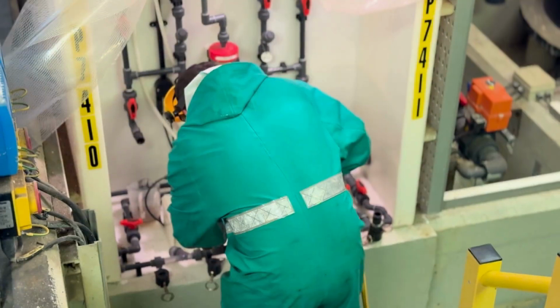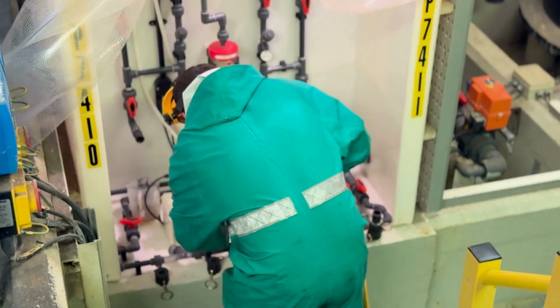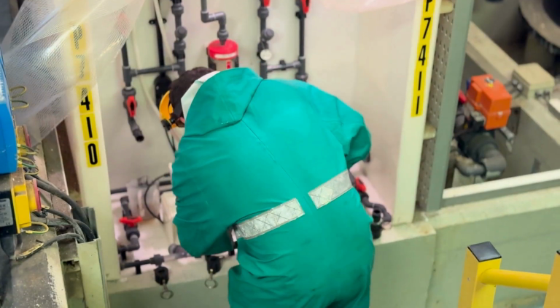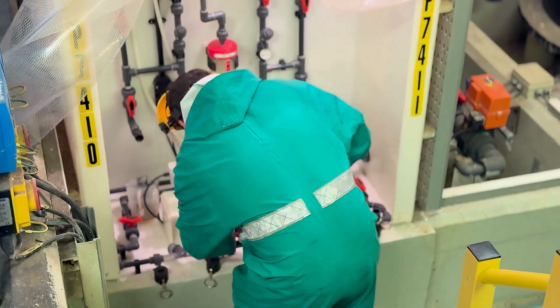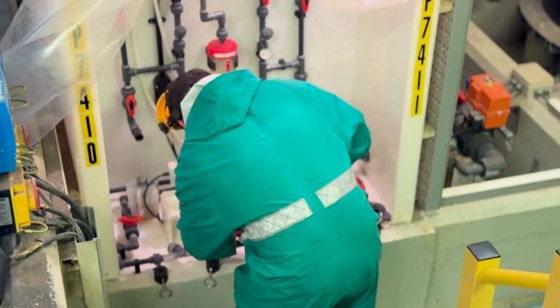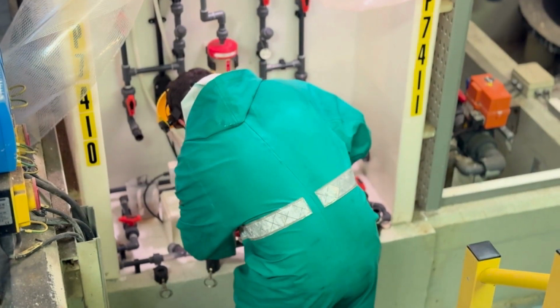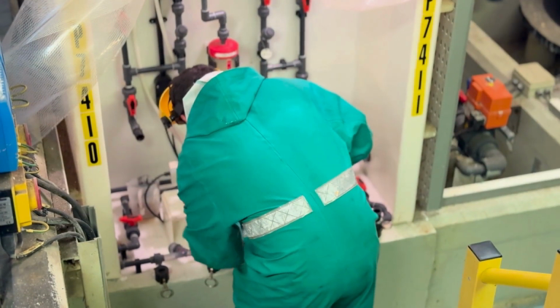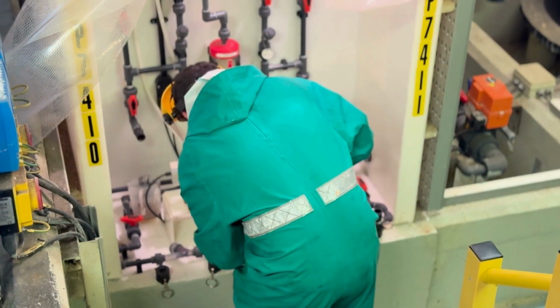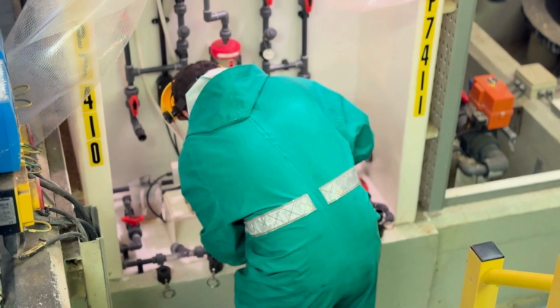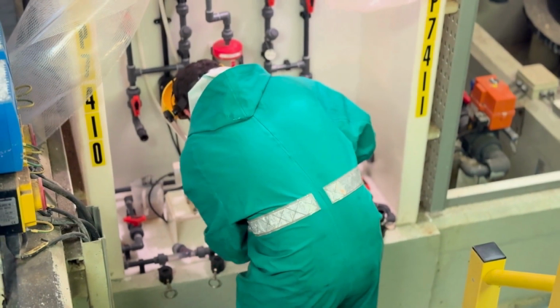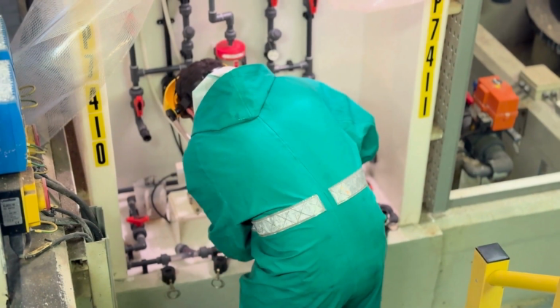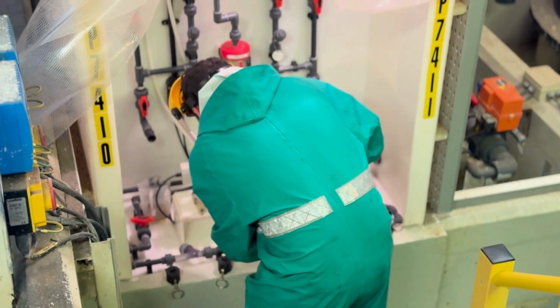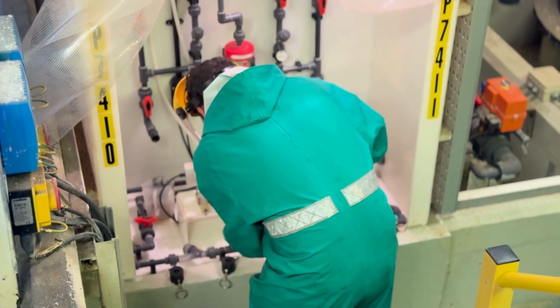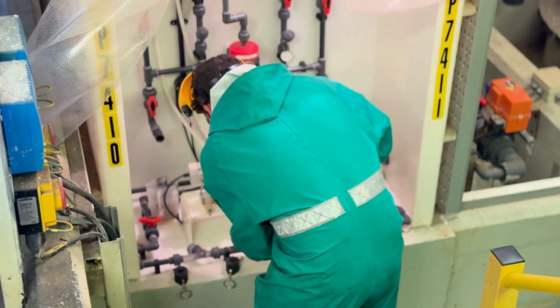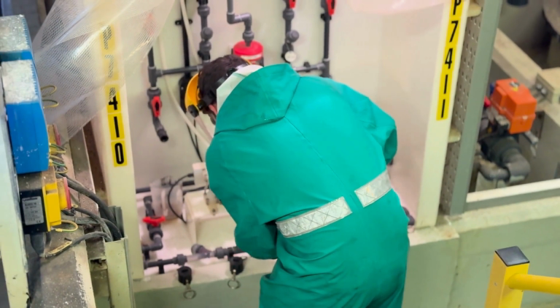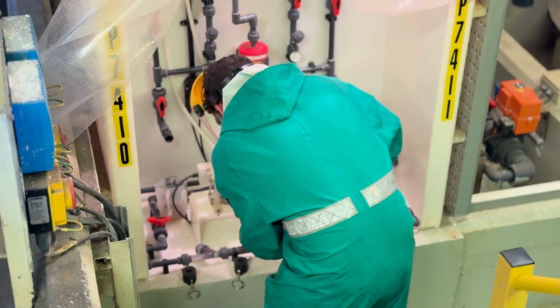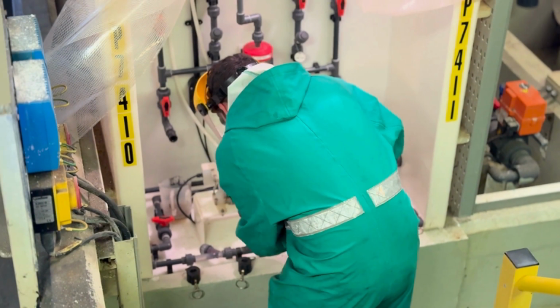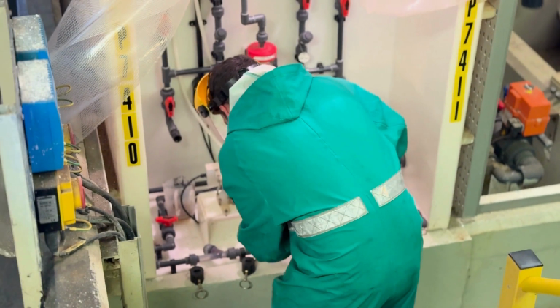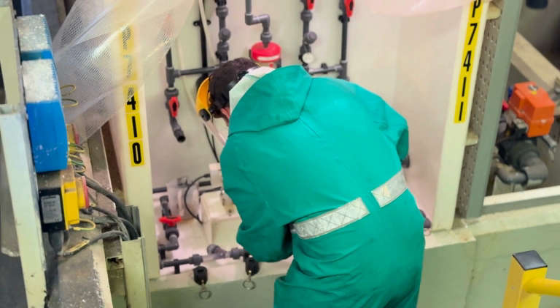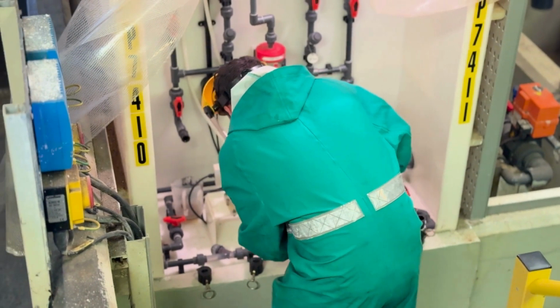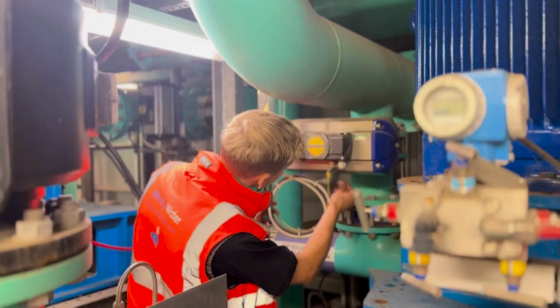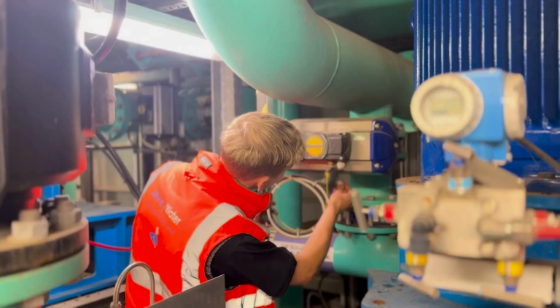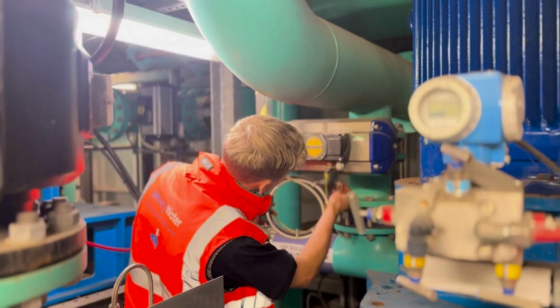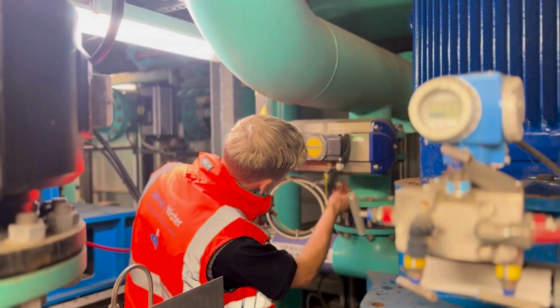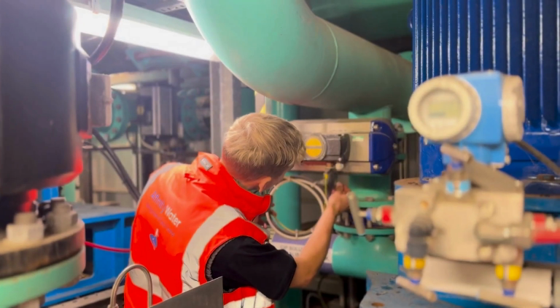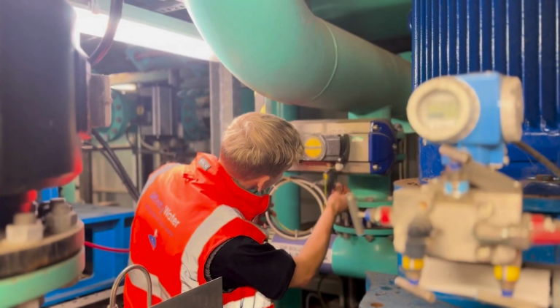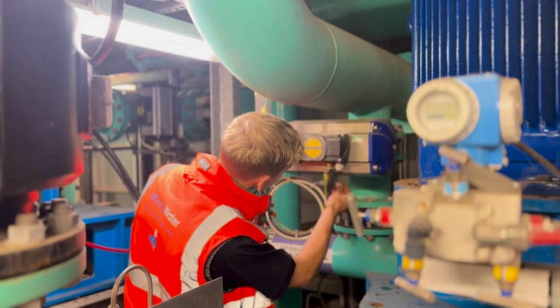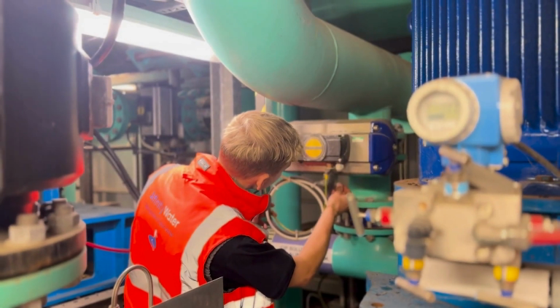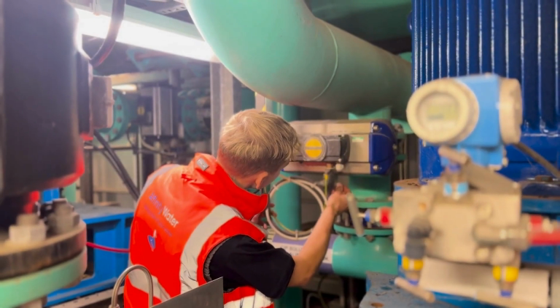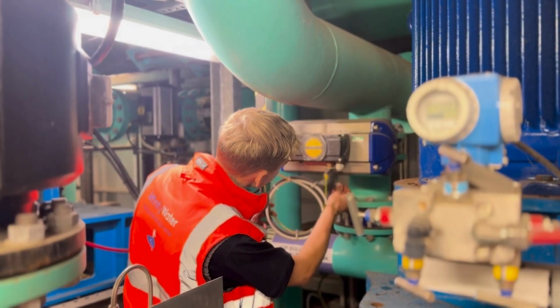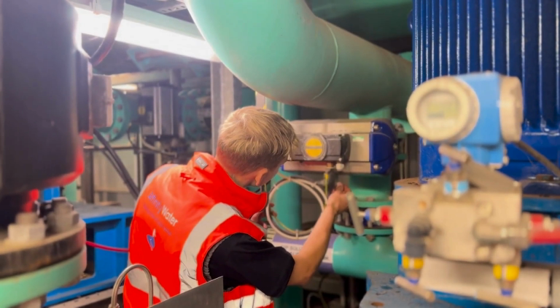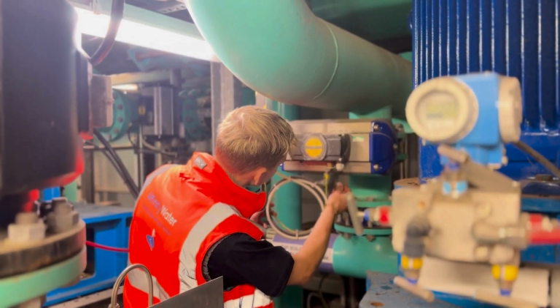It's a hands-on job being a production technician at Affinity Water, maintaining and upgrading electrical equipment.